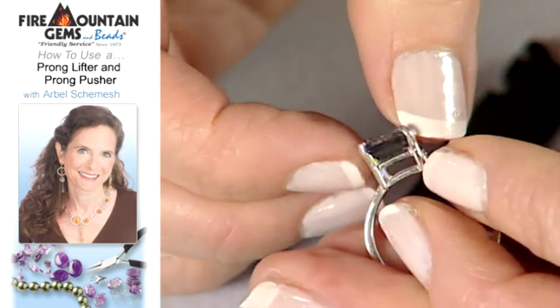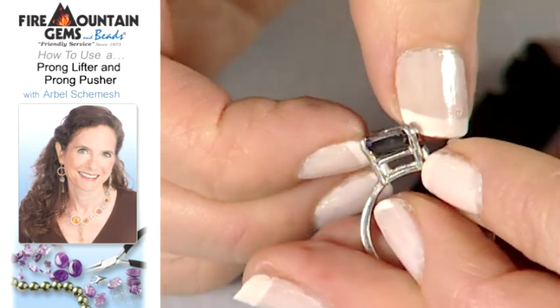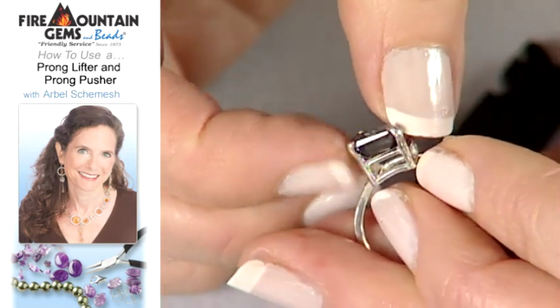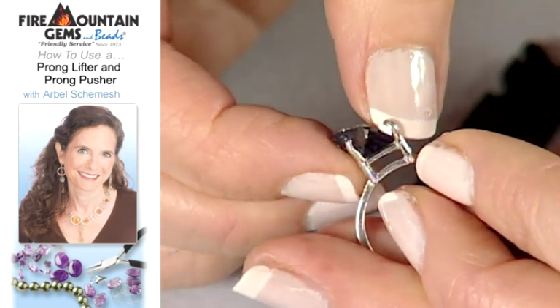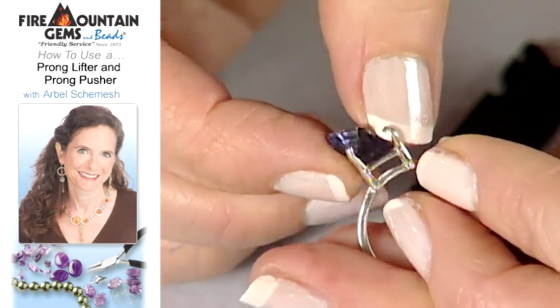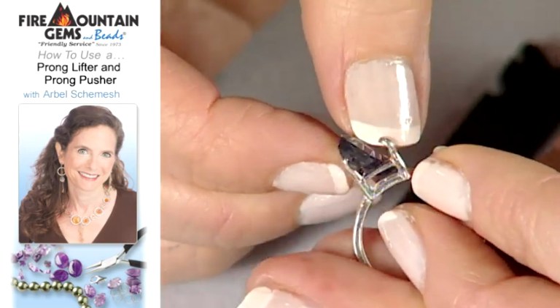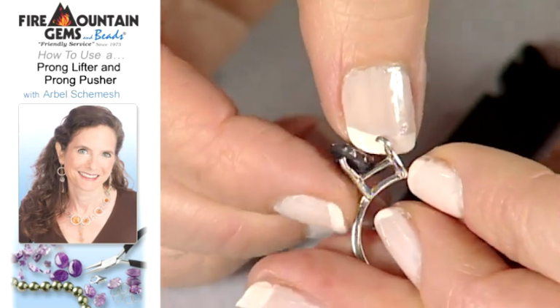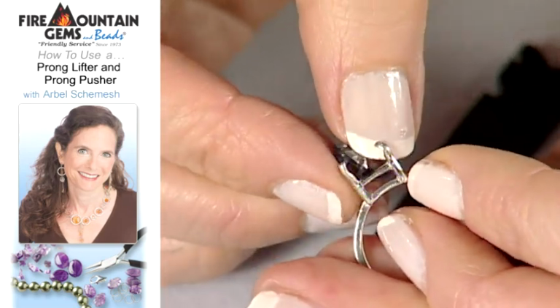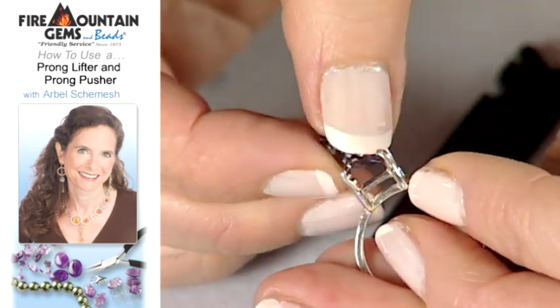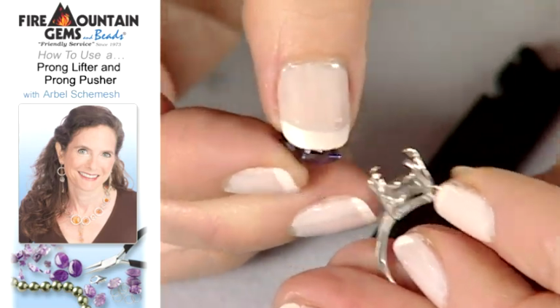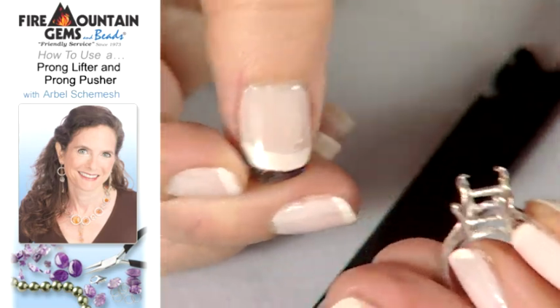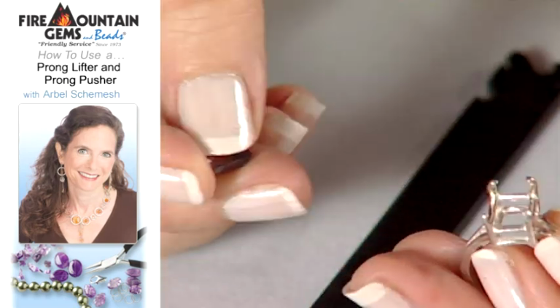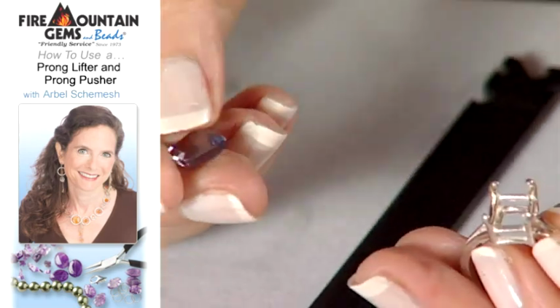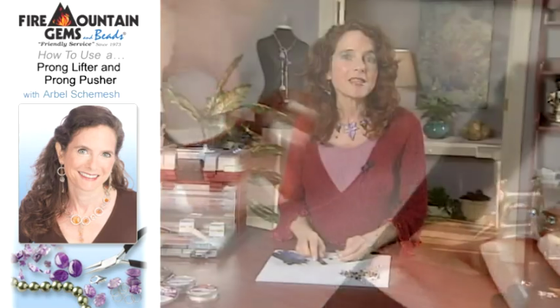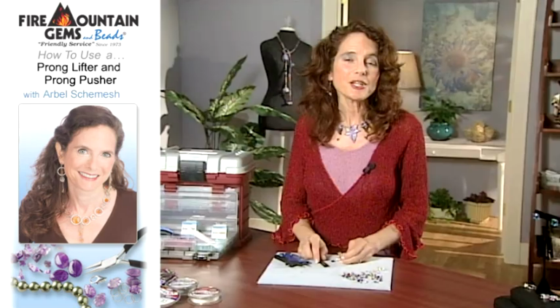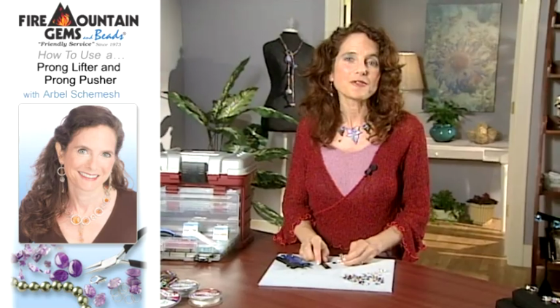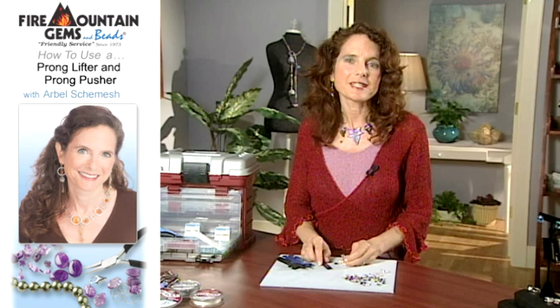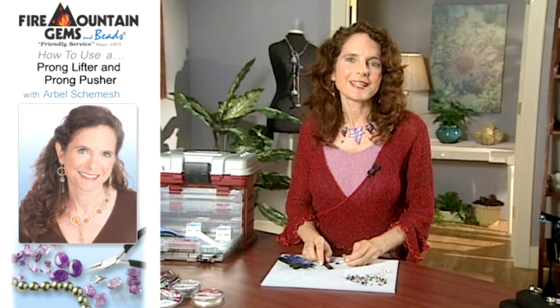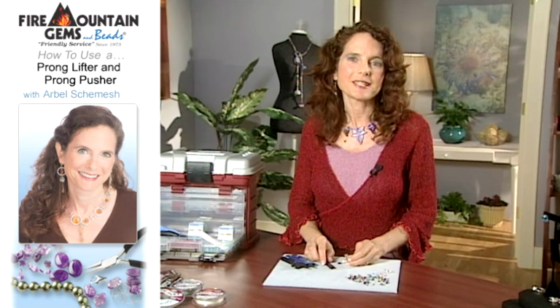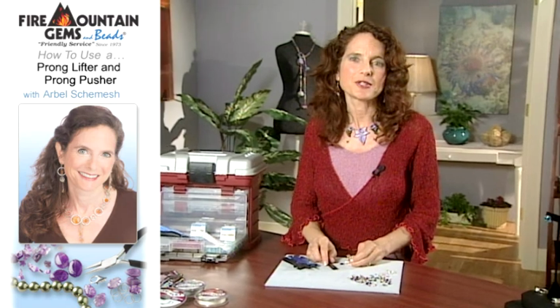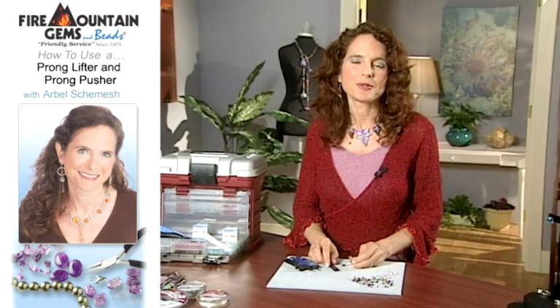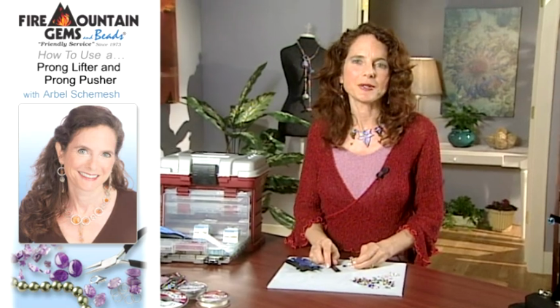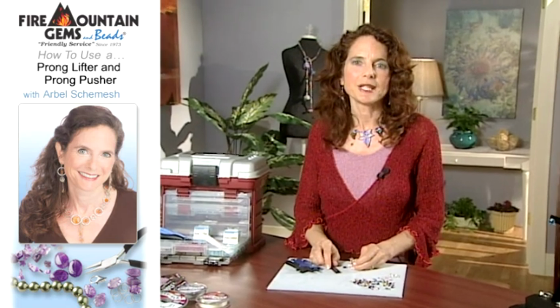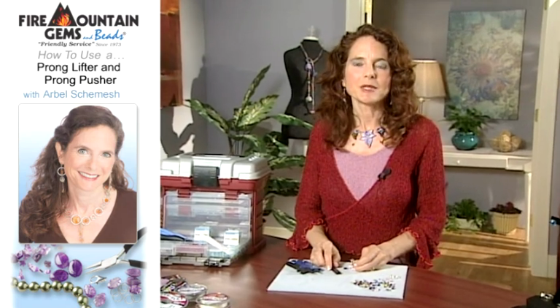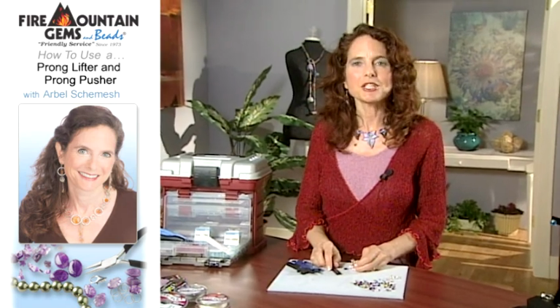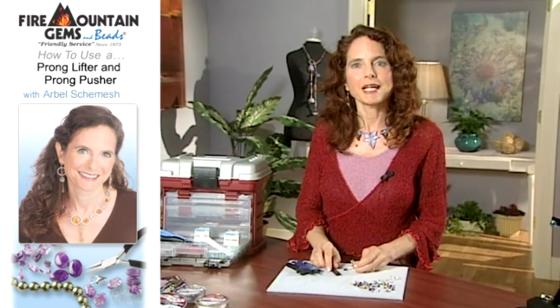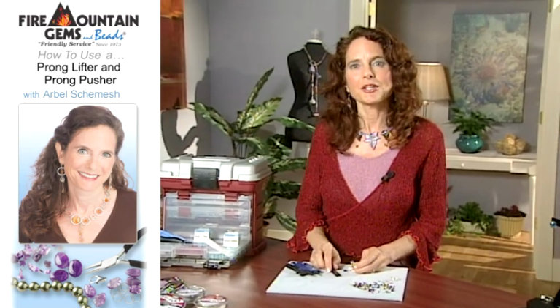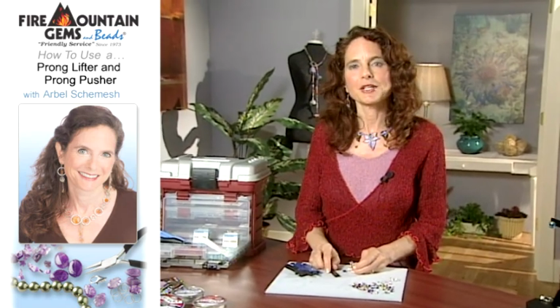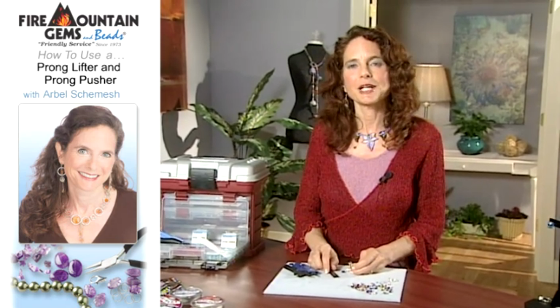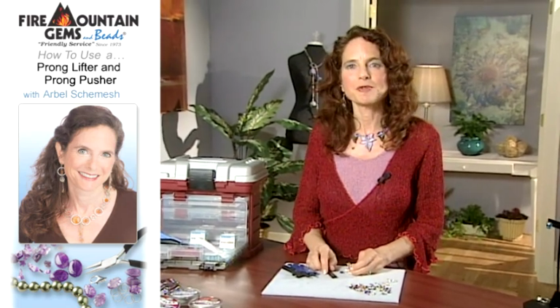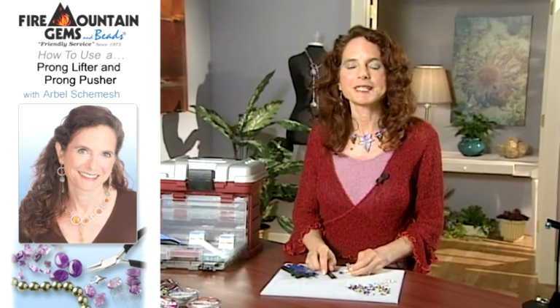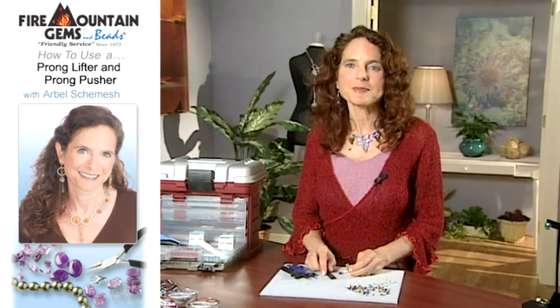And if you needed to, you could remove your stone. Thank you for visiting us at the studio. Please check out our other helpful tips.